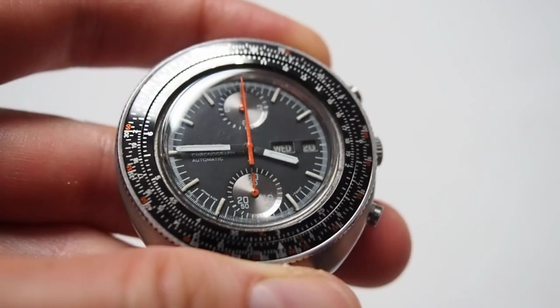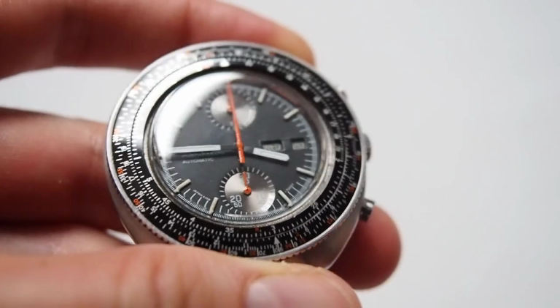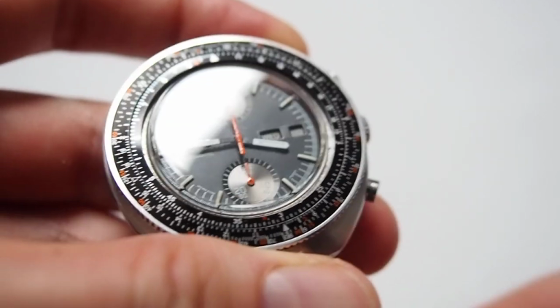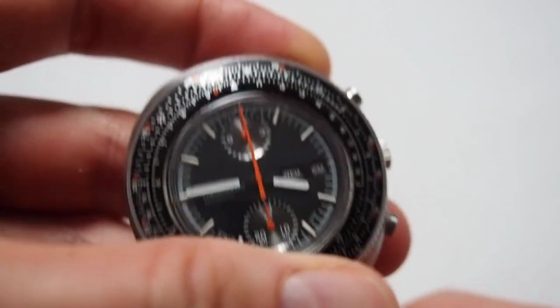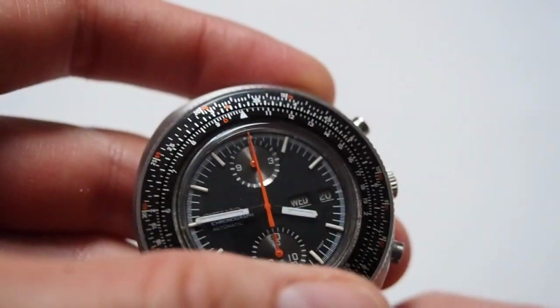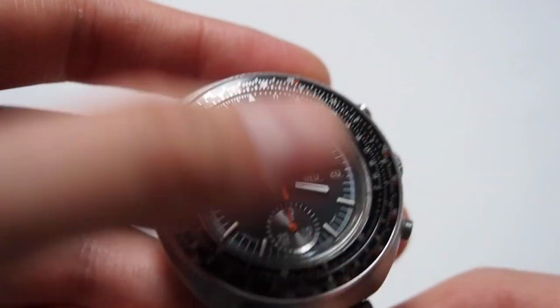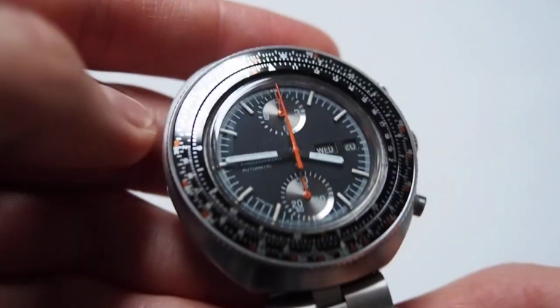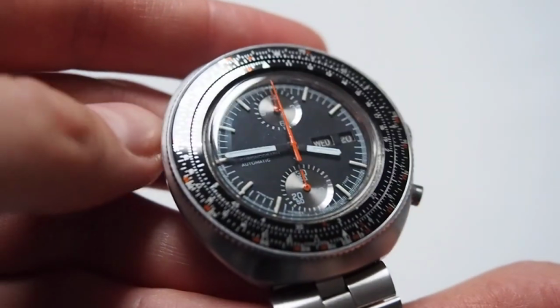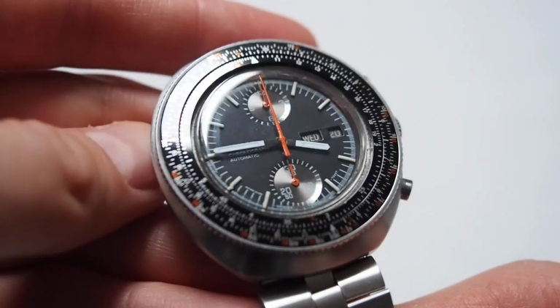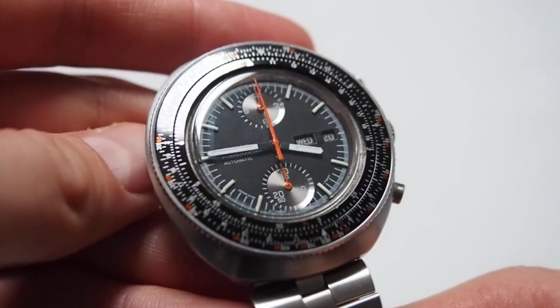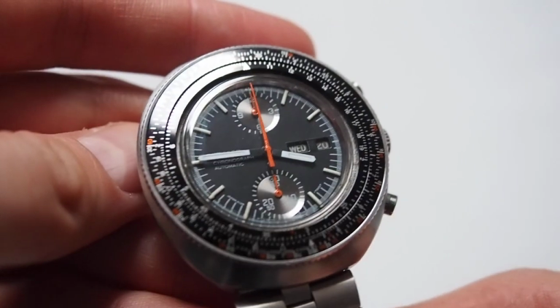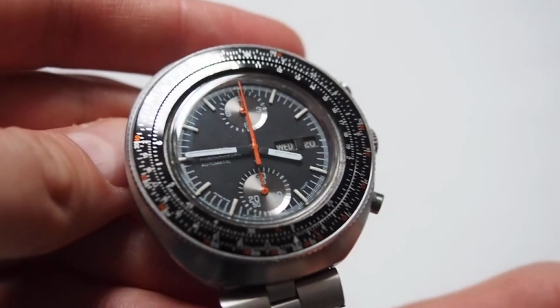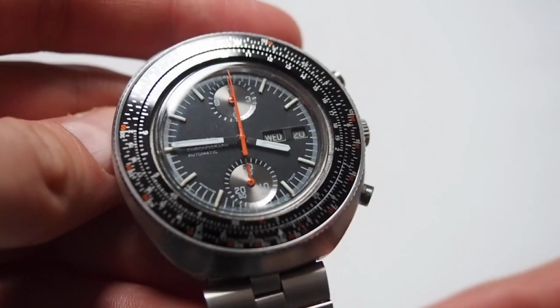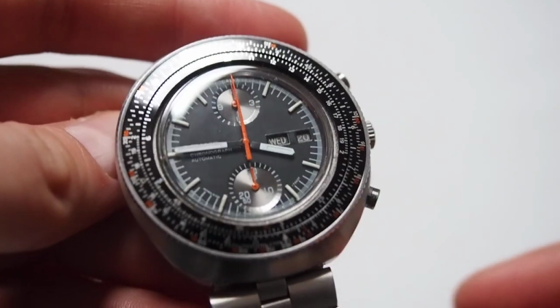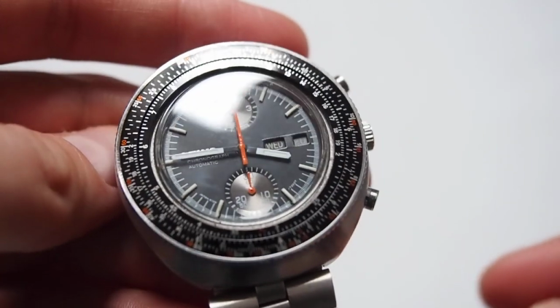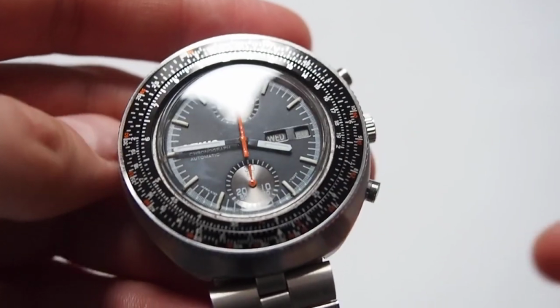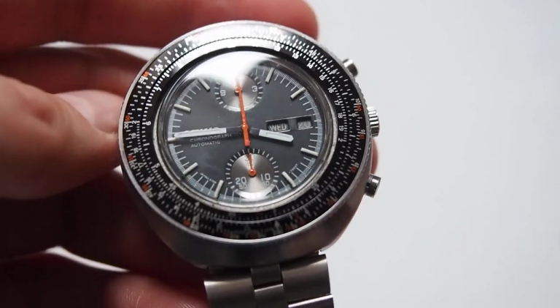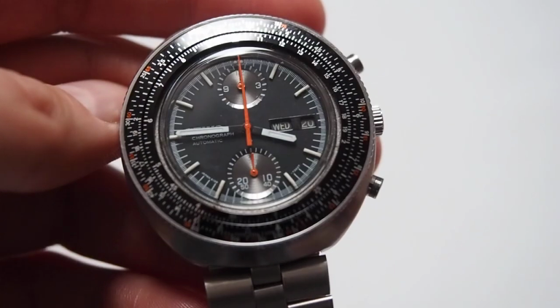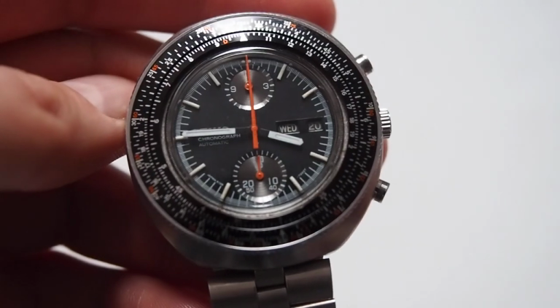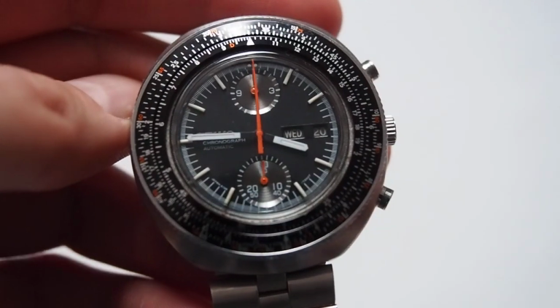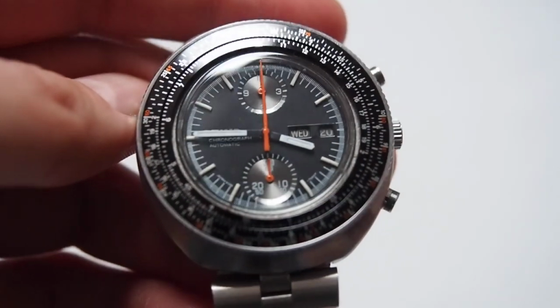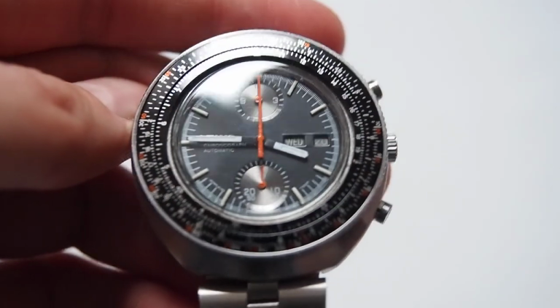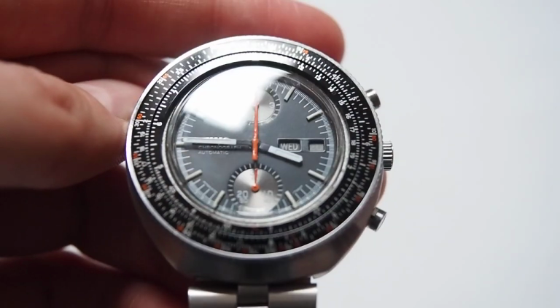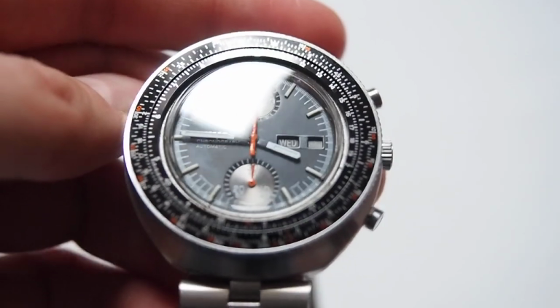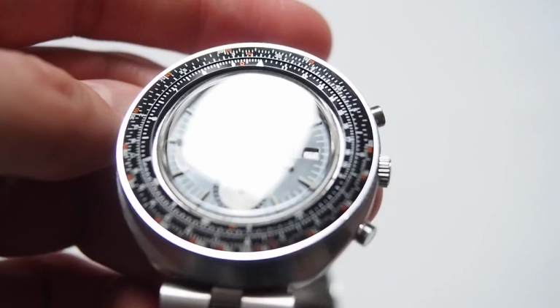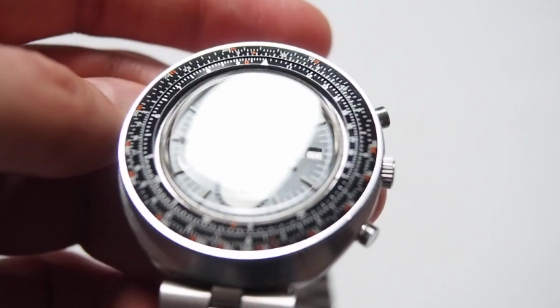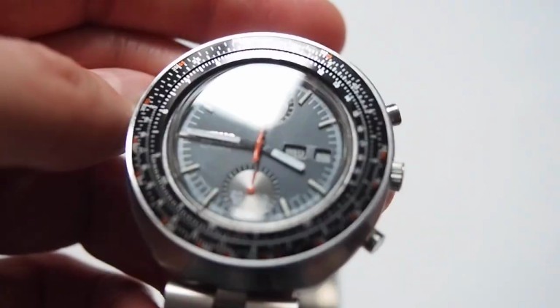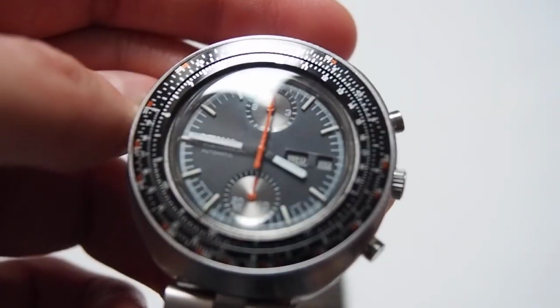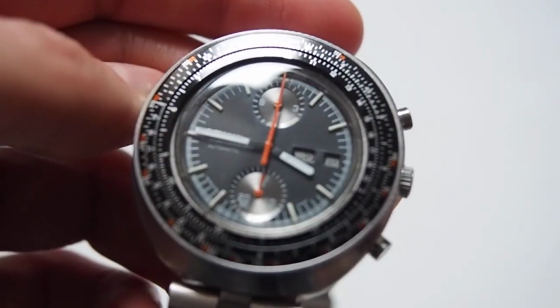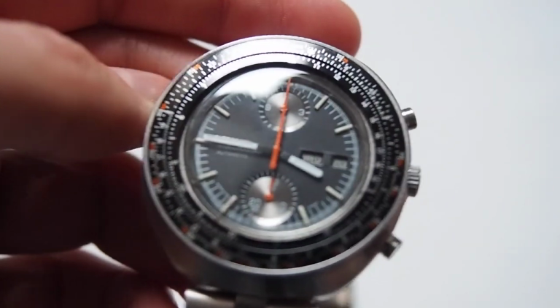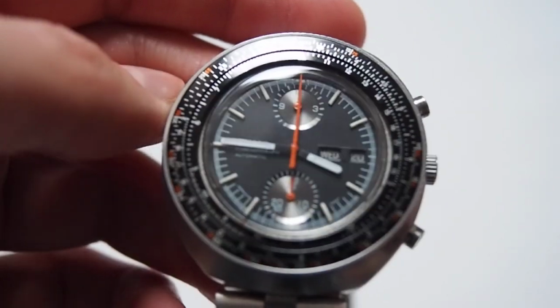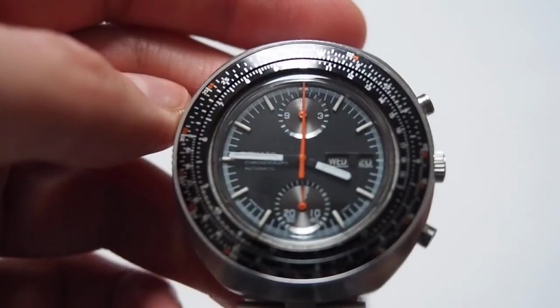Hello watch fans, here I got another watch for you. Today we will be looking at a classic Seiko from the 70s.